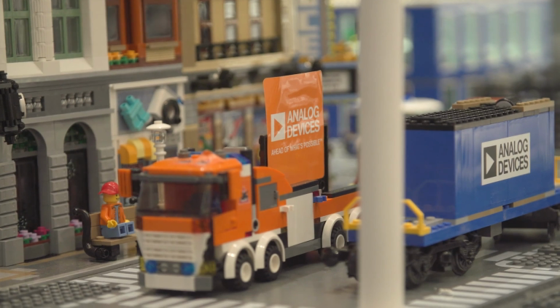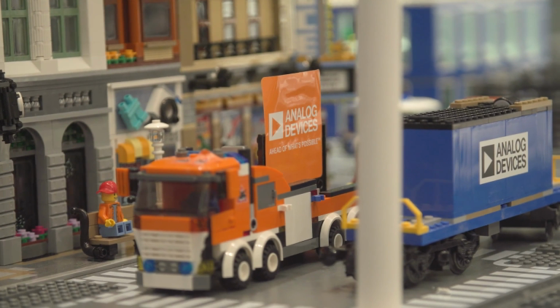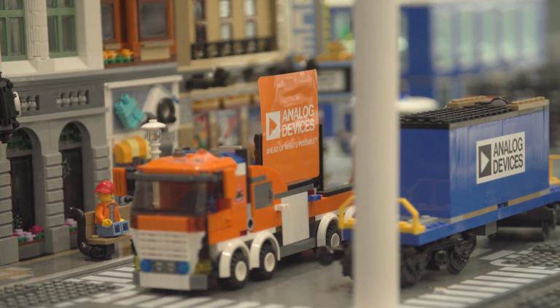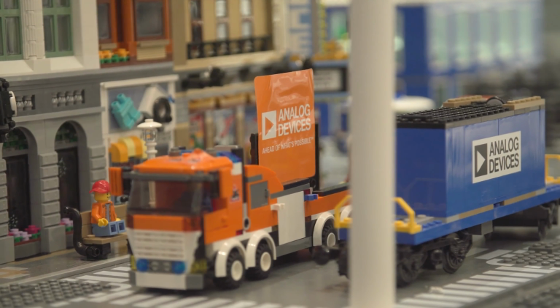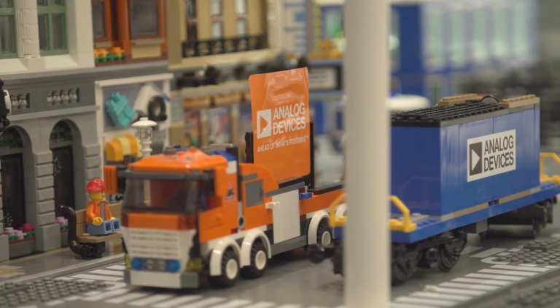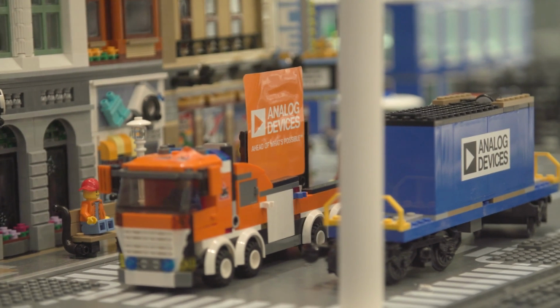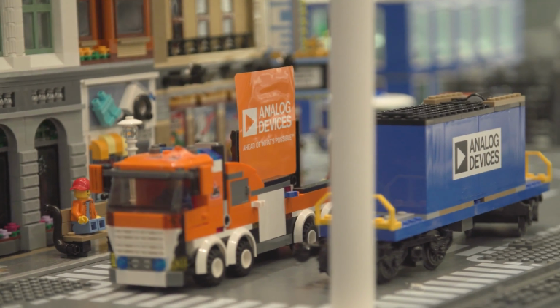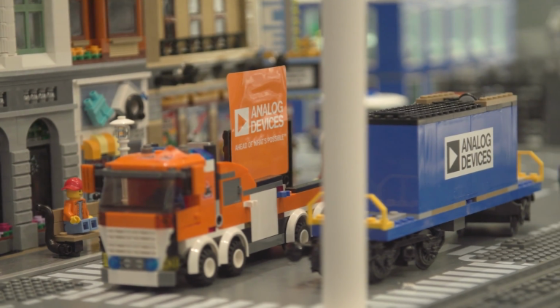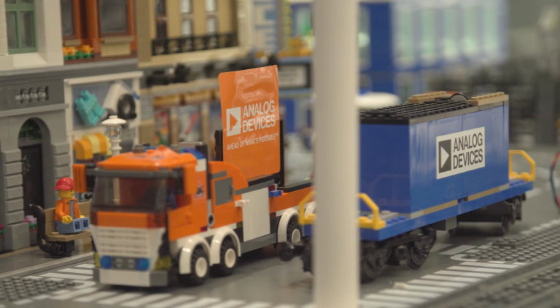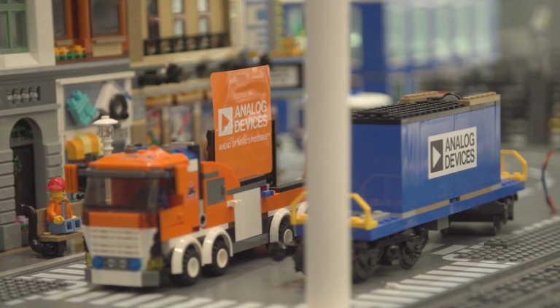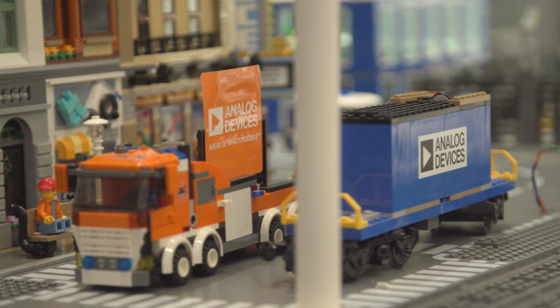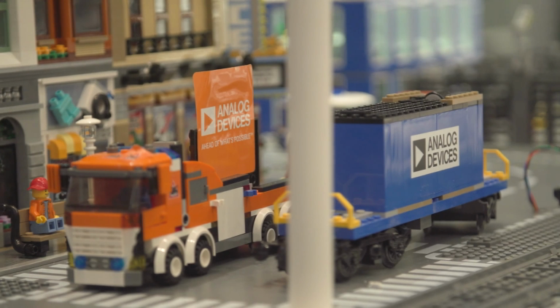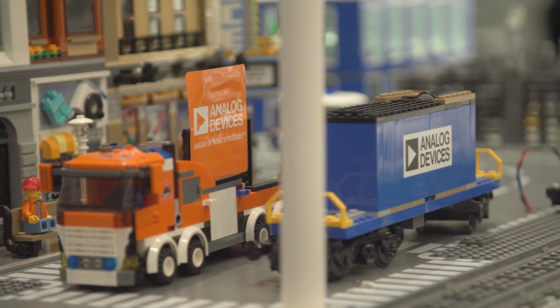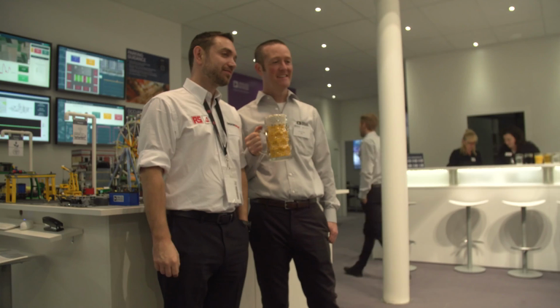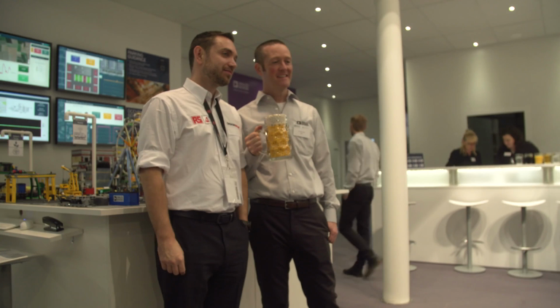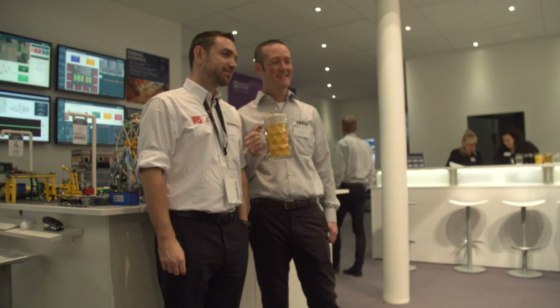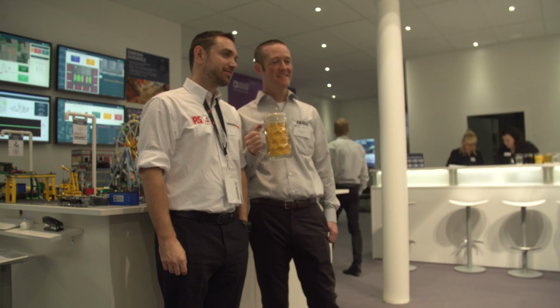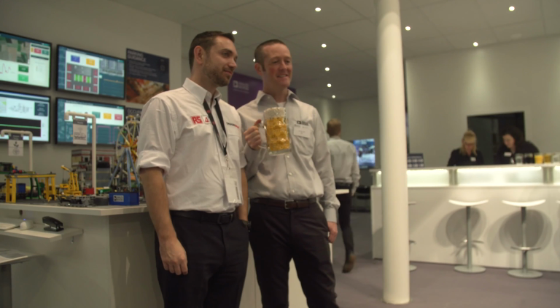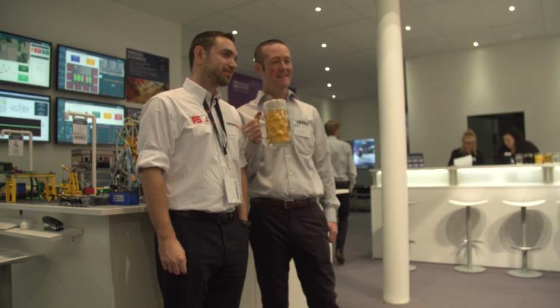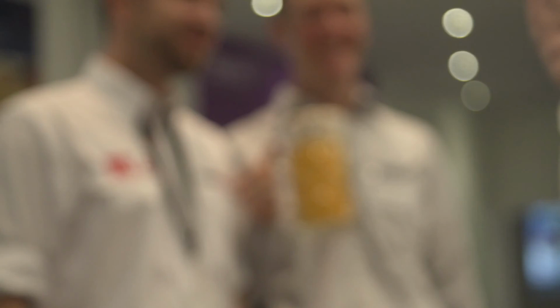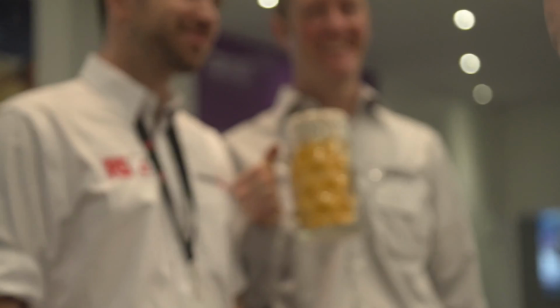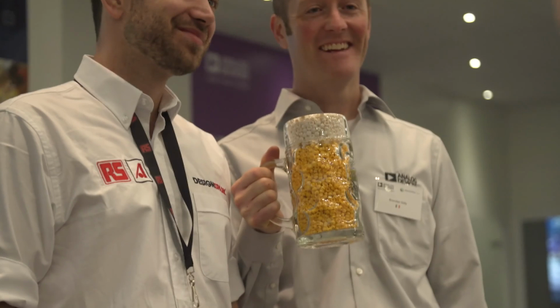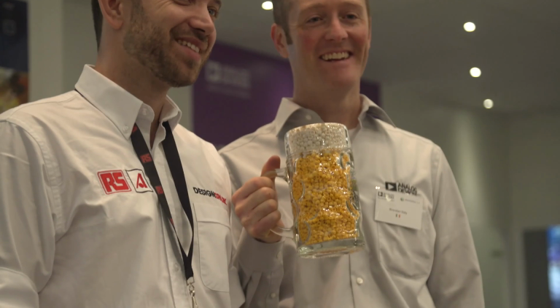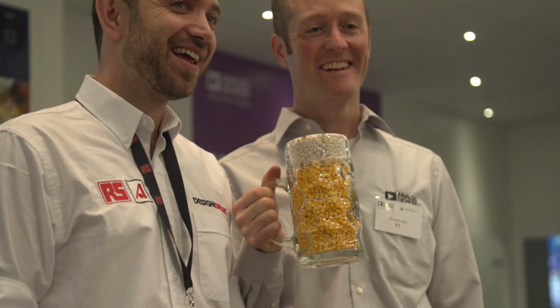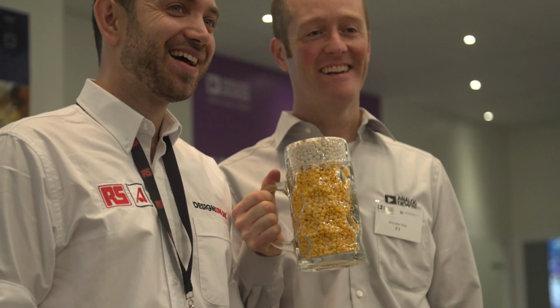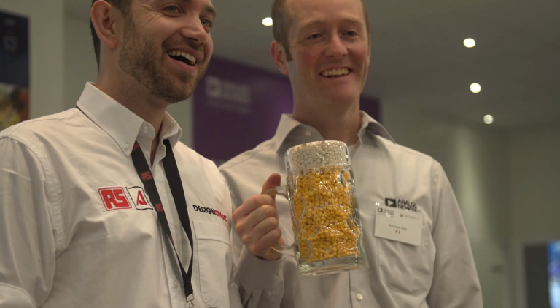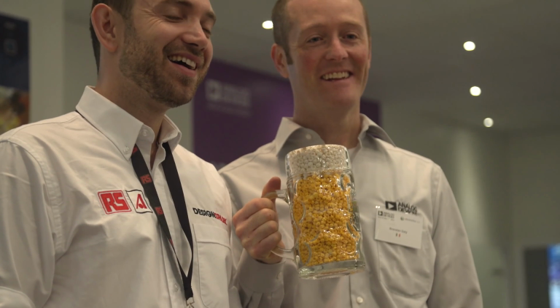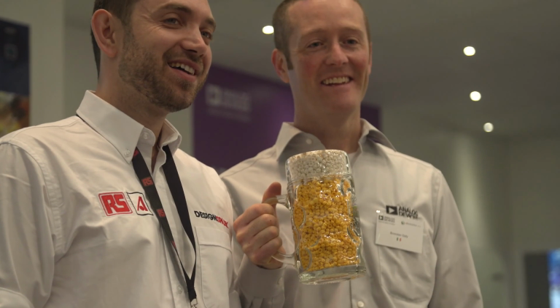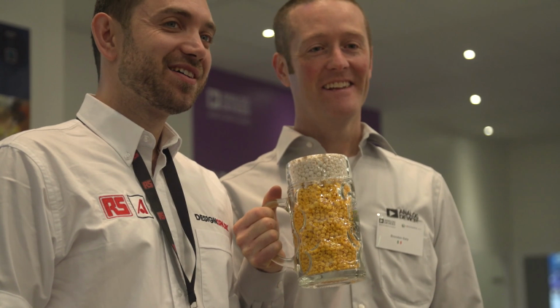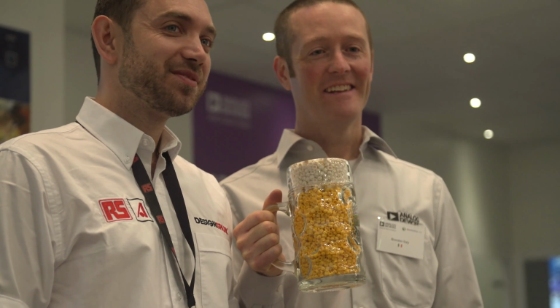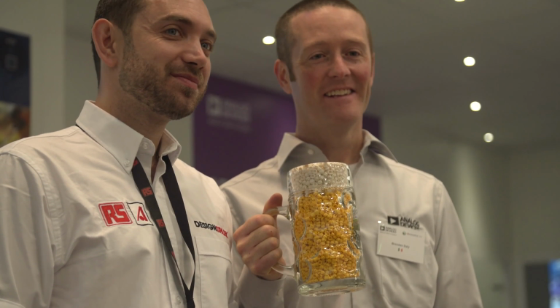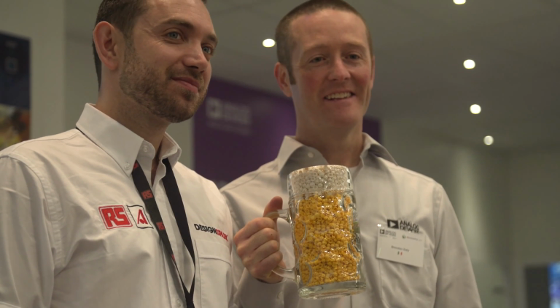So that's a very brief overview of our demo. Come and see us at www.analog.com. Thank you.